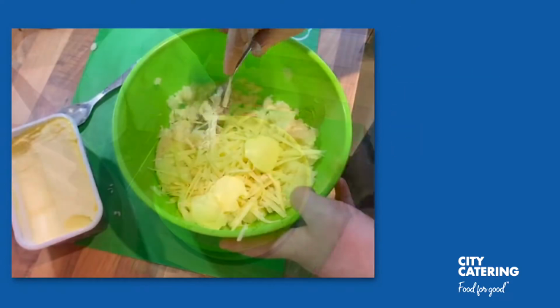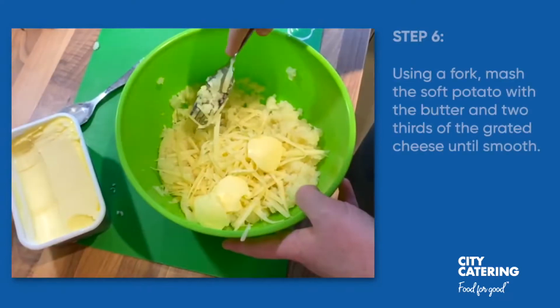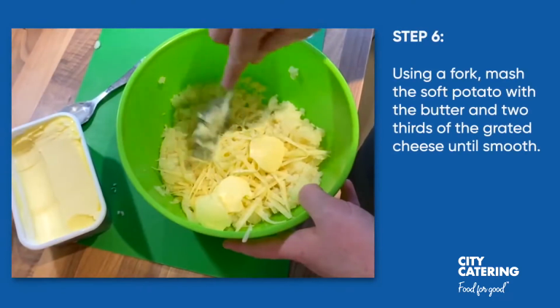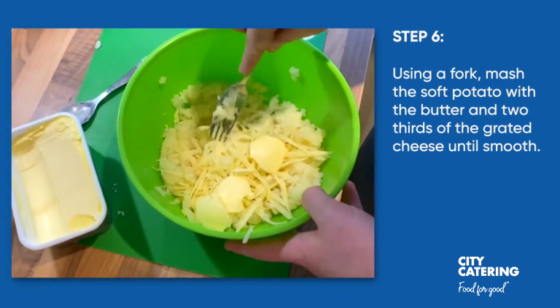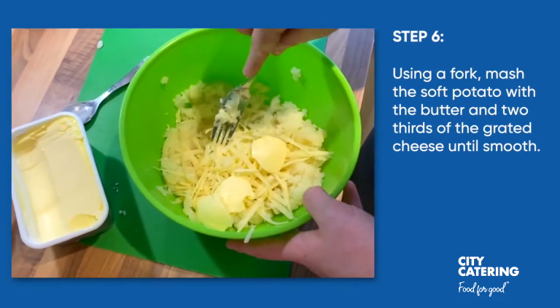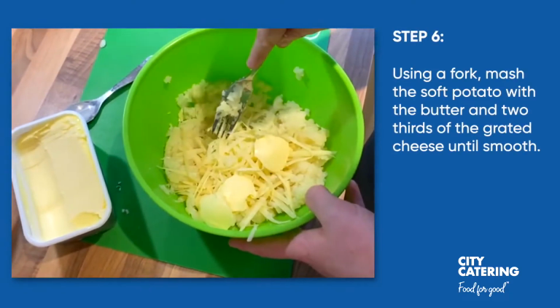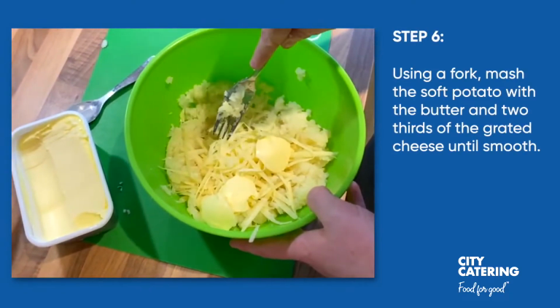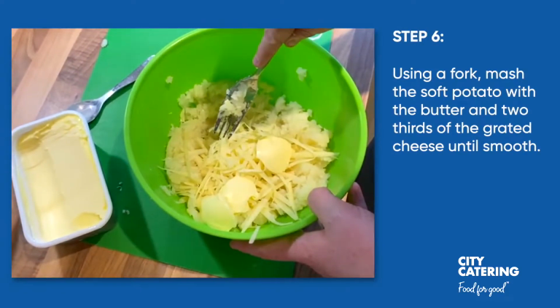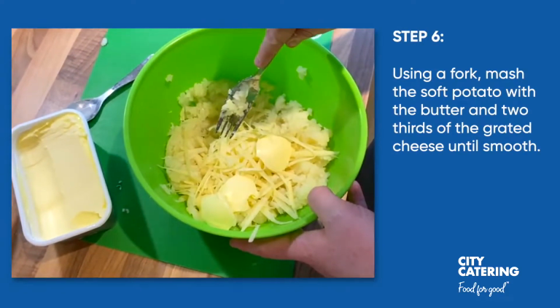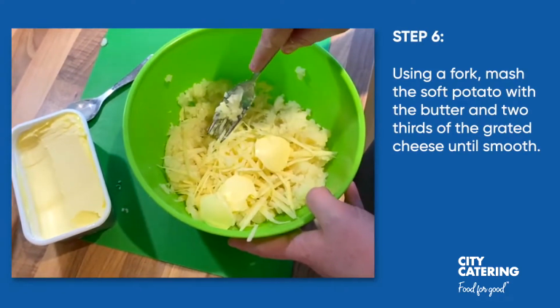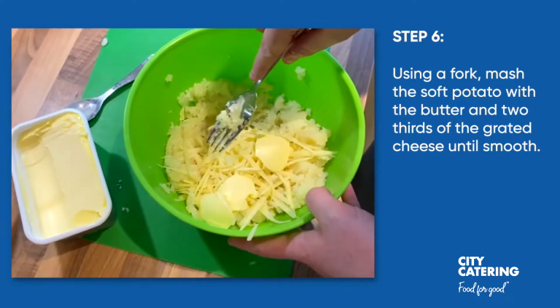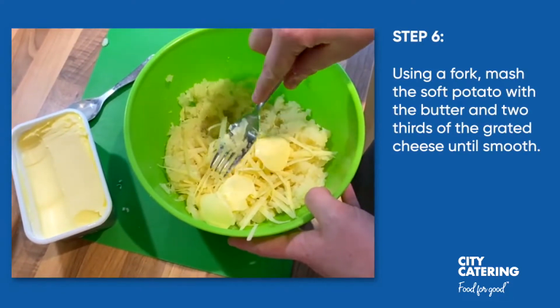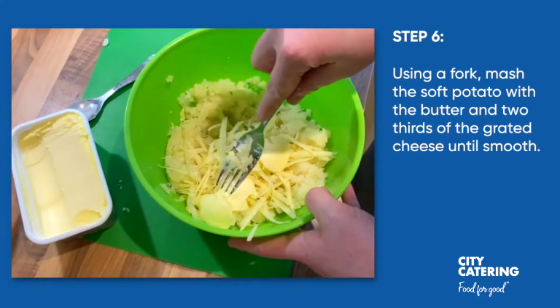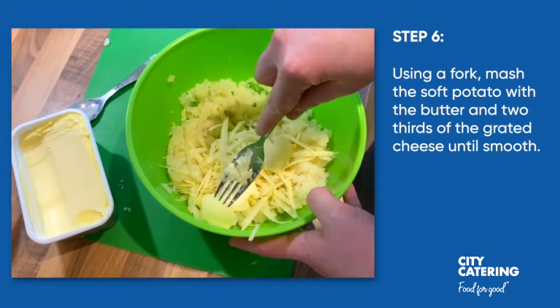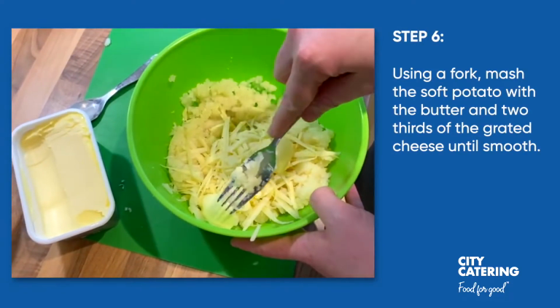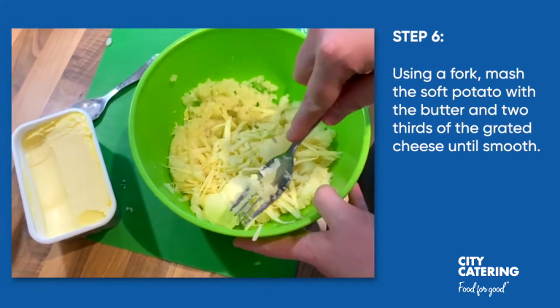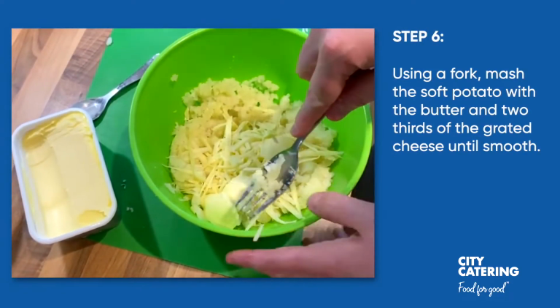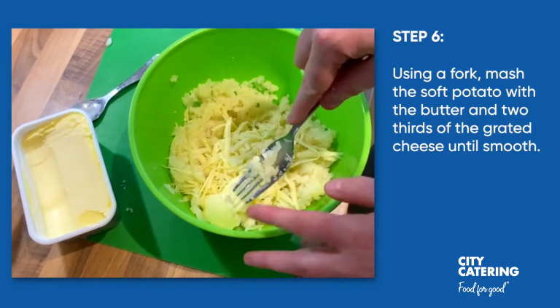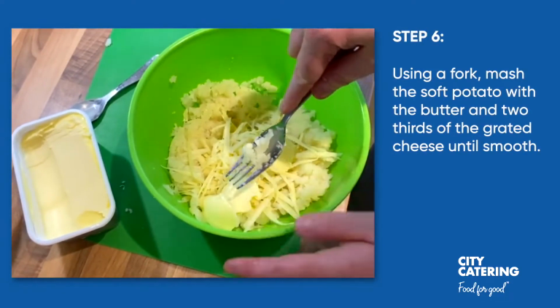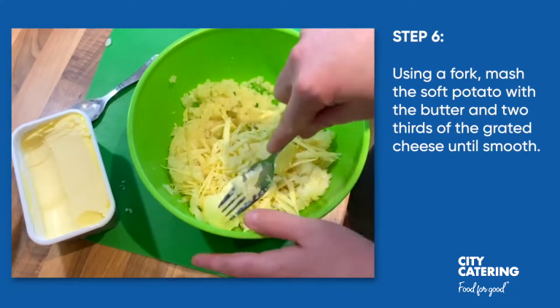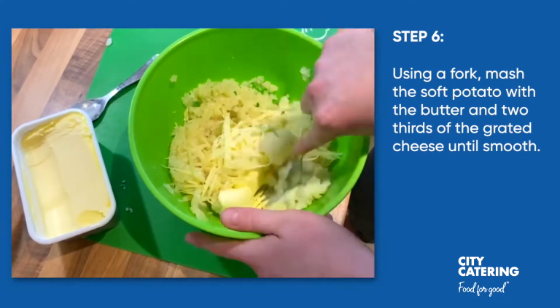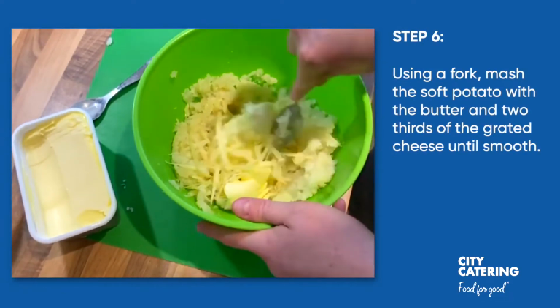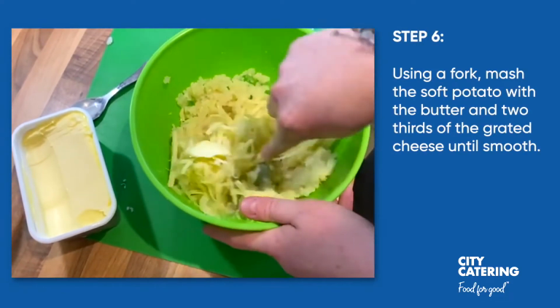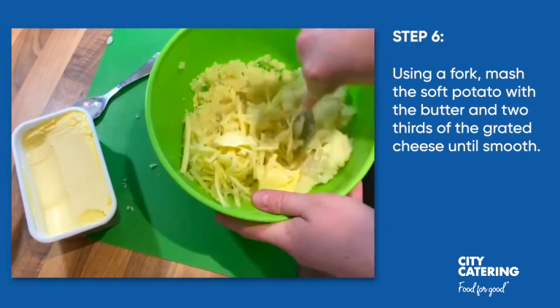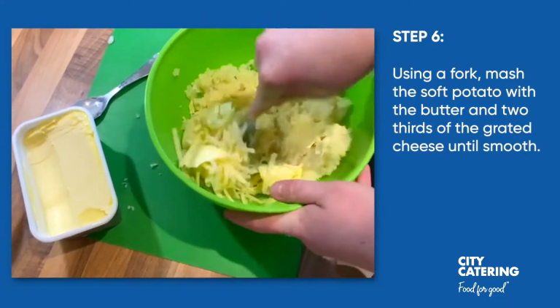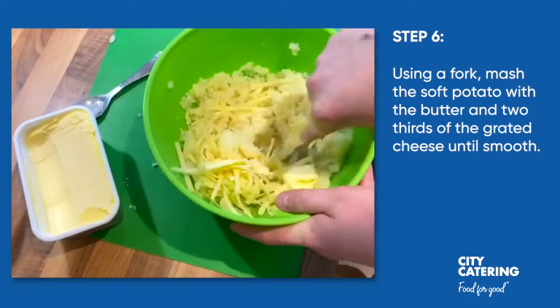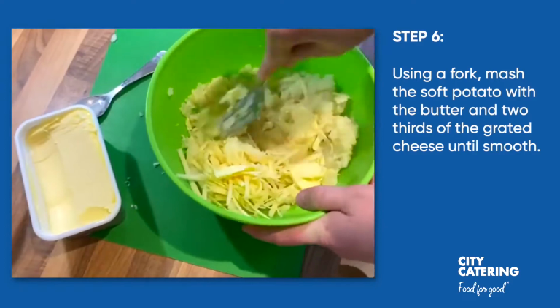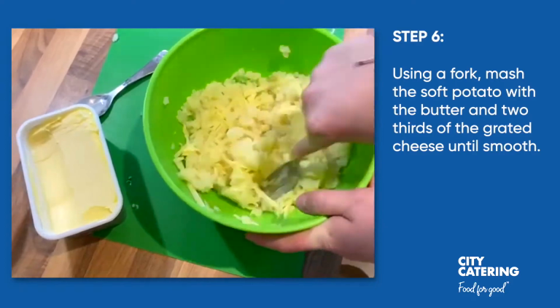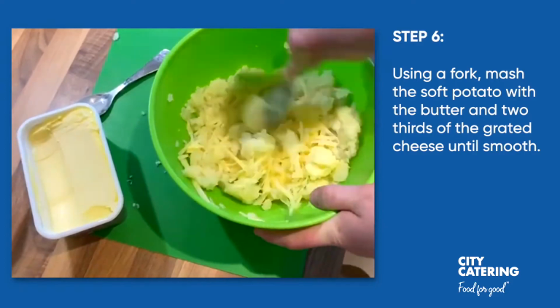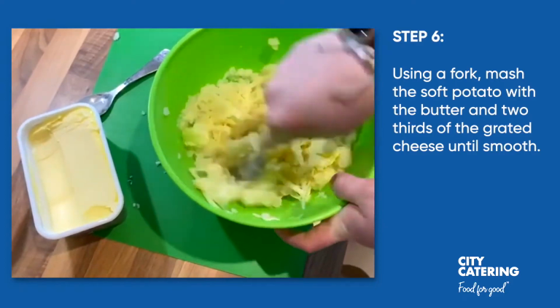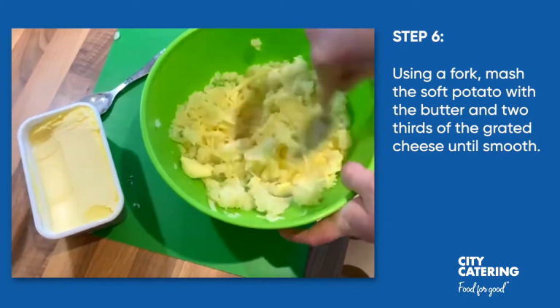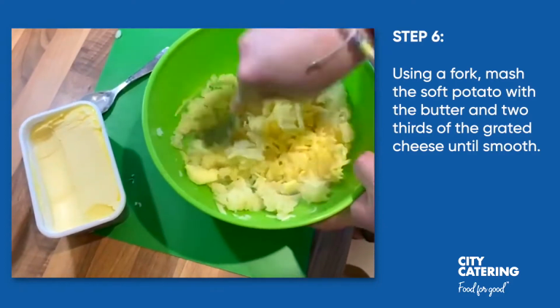Now we've put in the cheese and the butter as in the recipe, and we're just going to mash it all in with the potato.